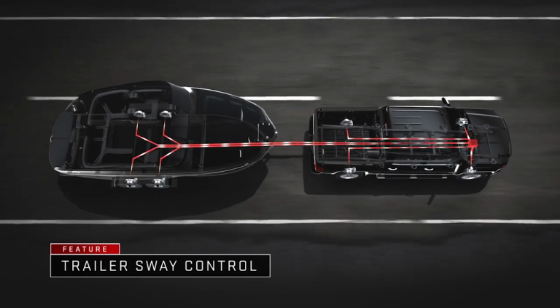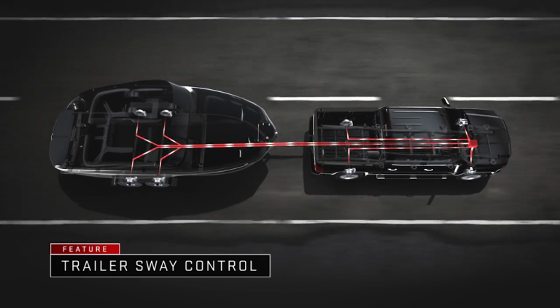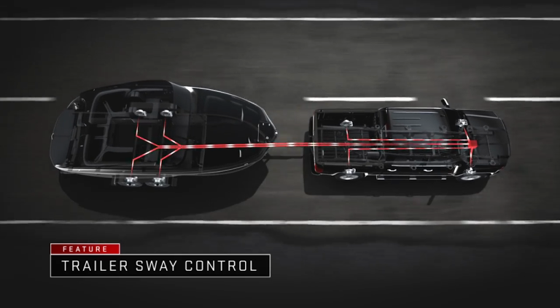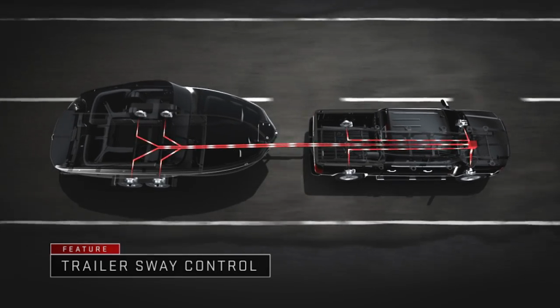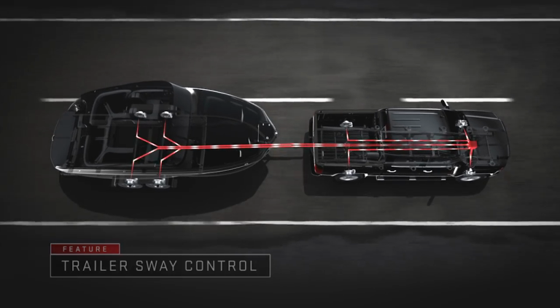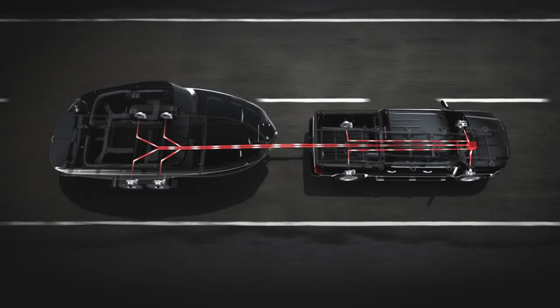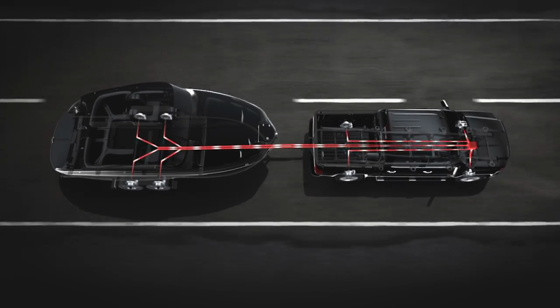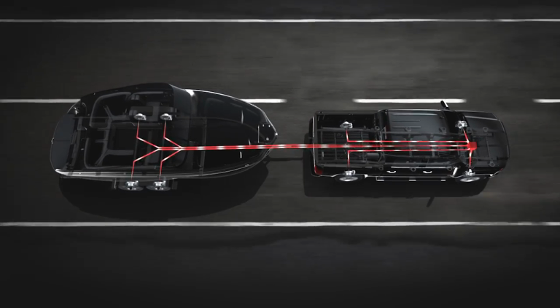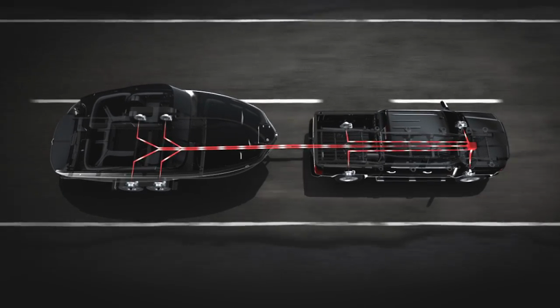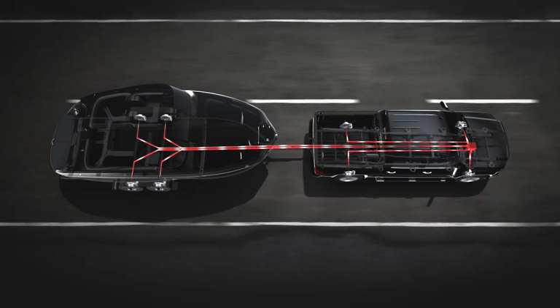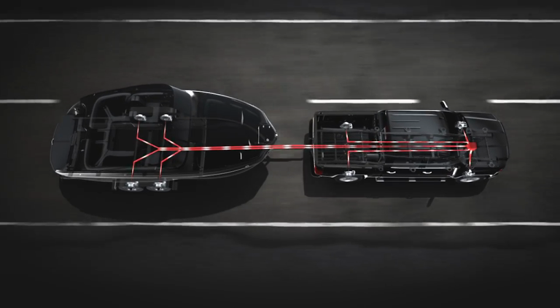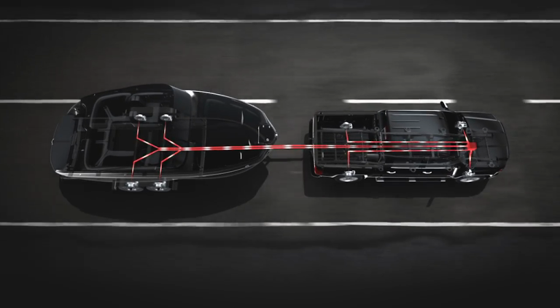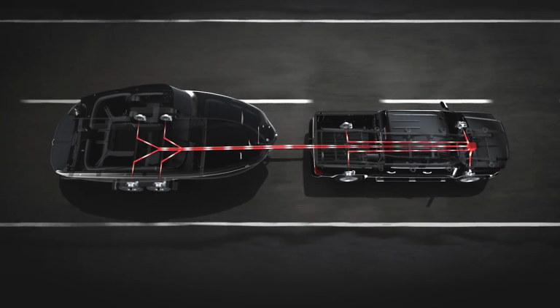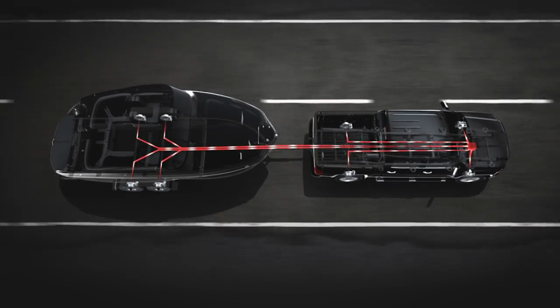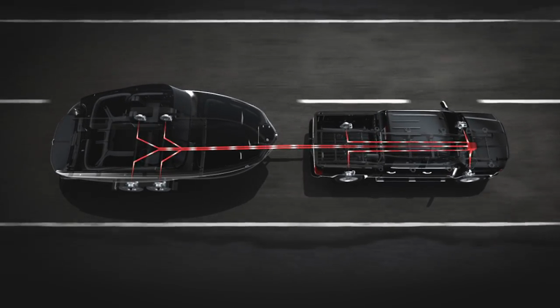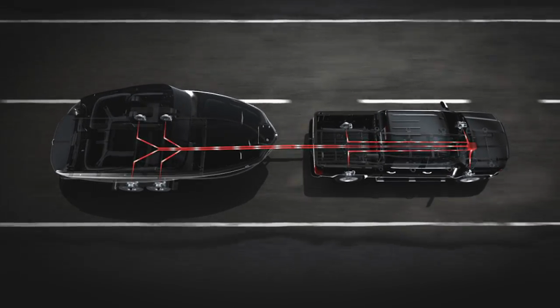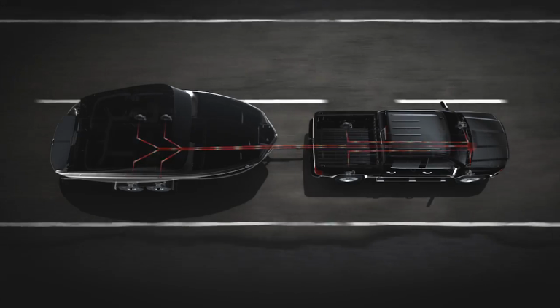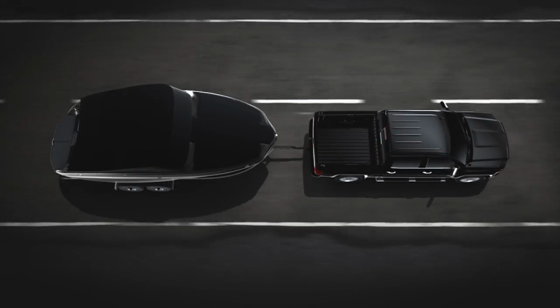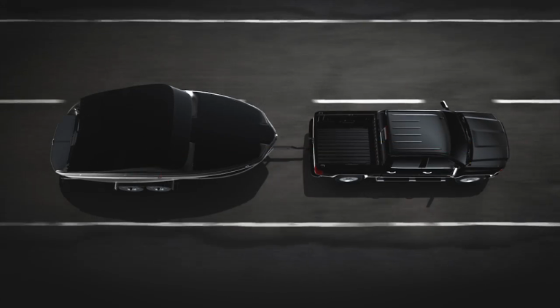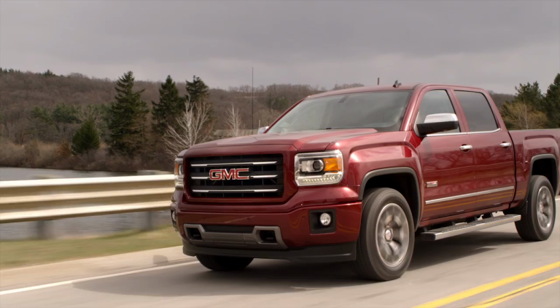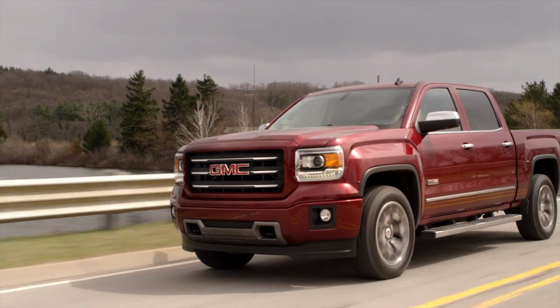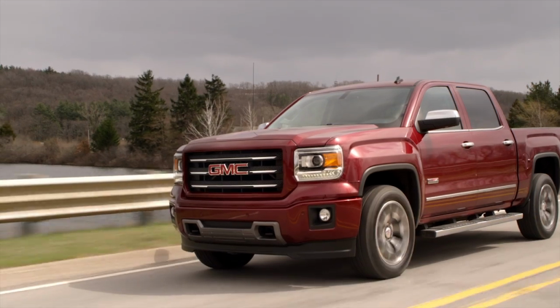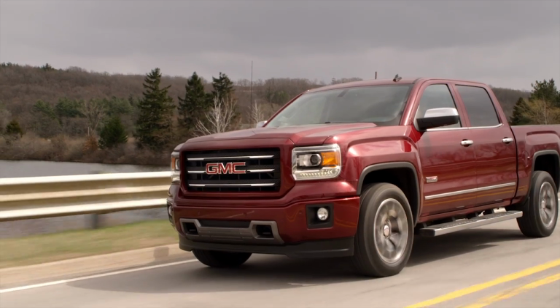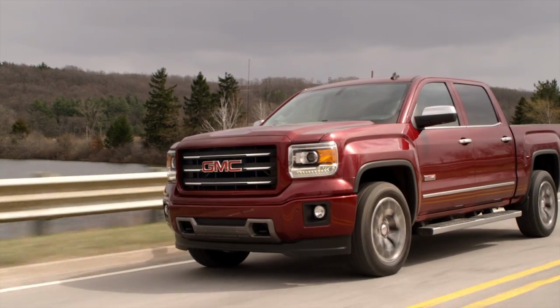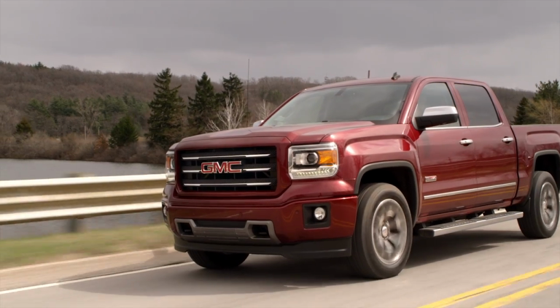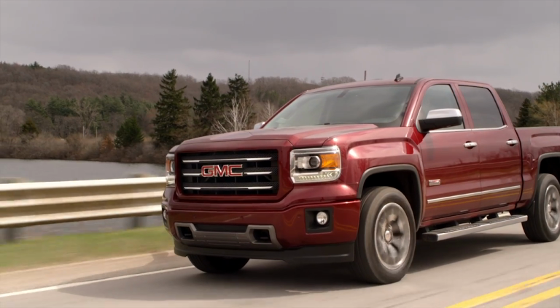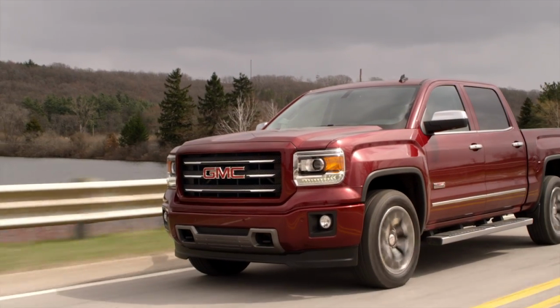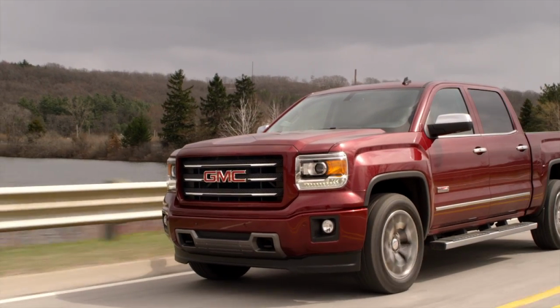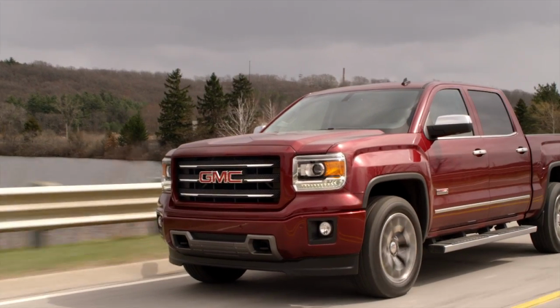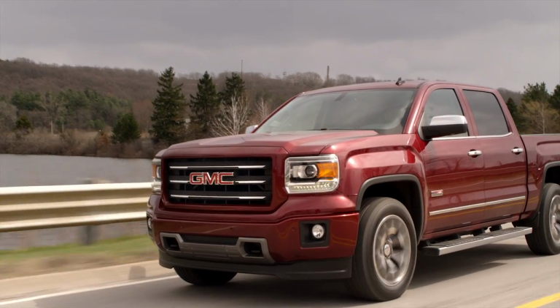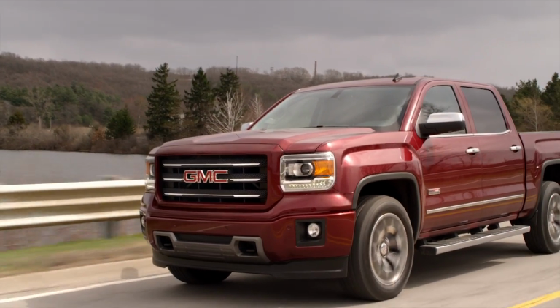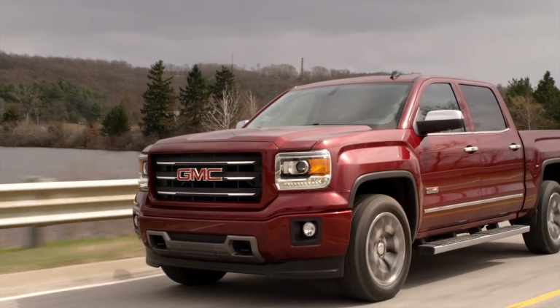All of this helps you keep your truck and your trailer more safely on course. GMC Sierra, a higher standard of capability.